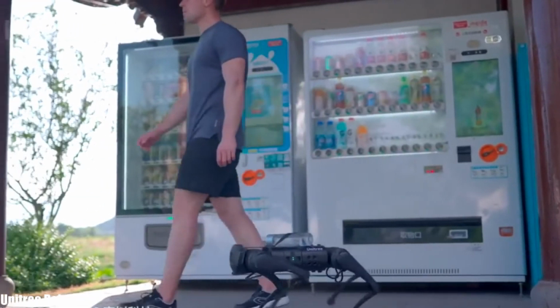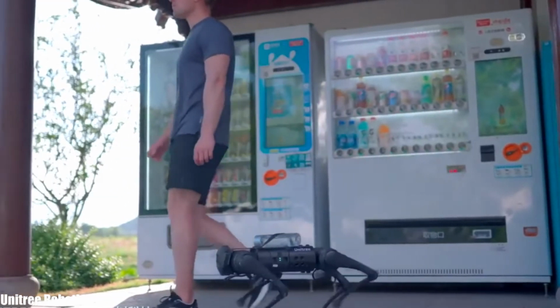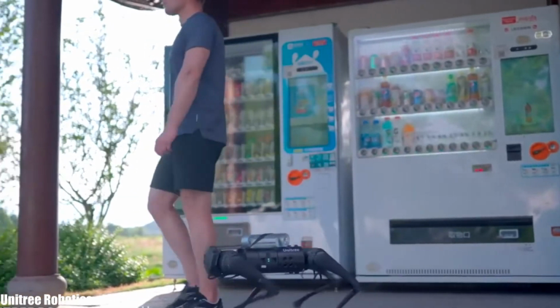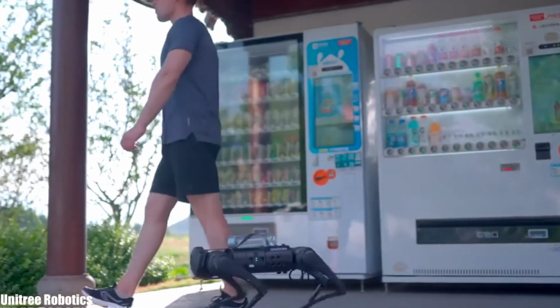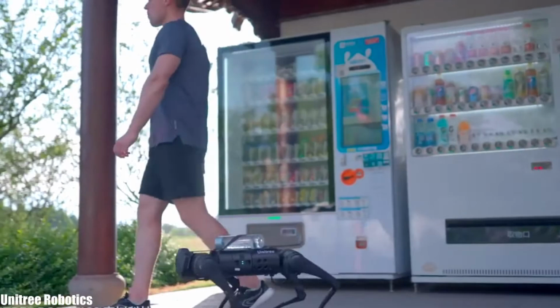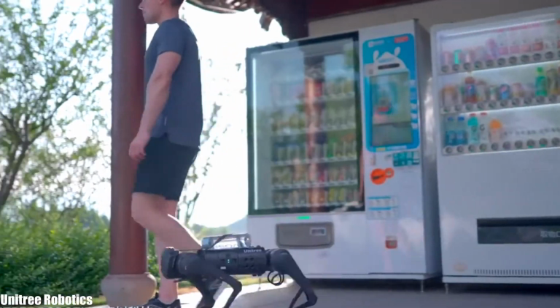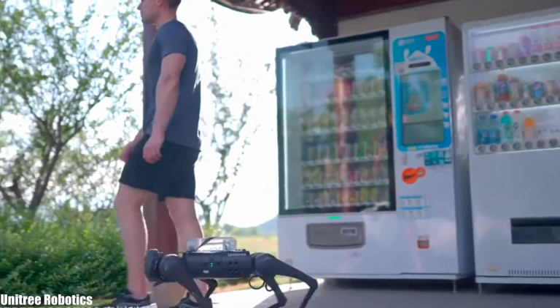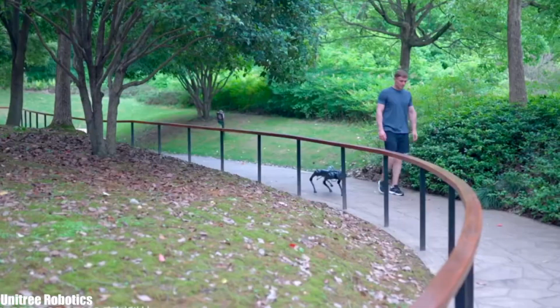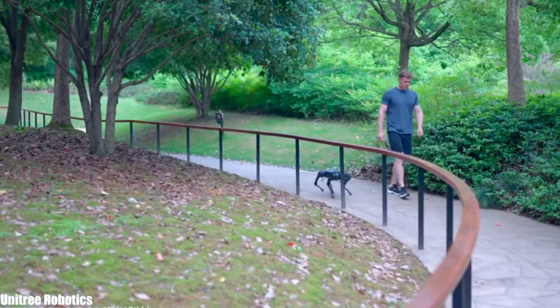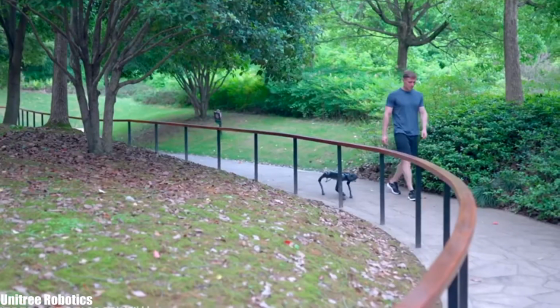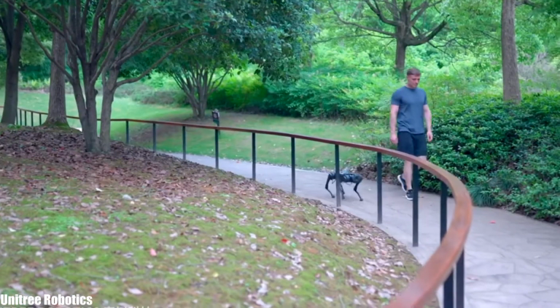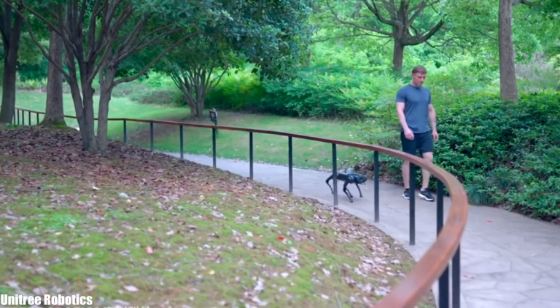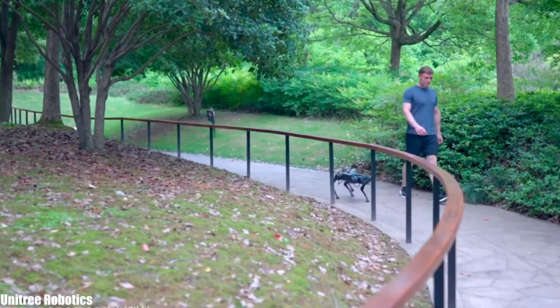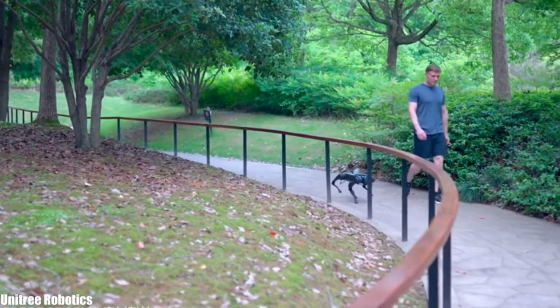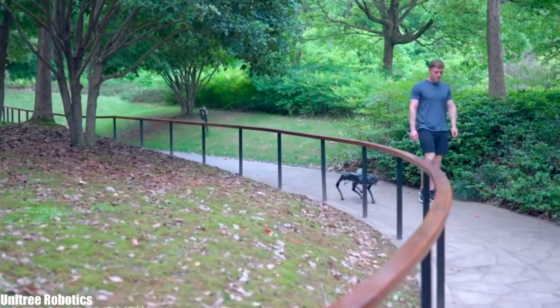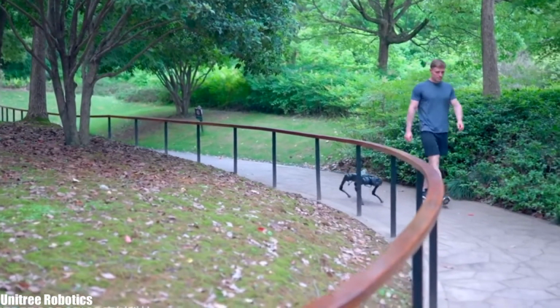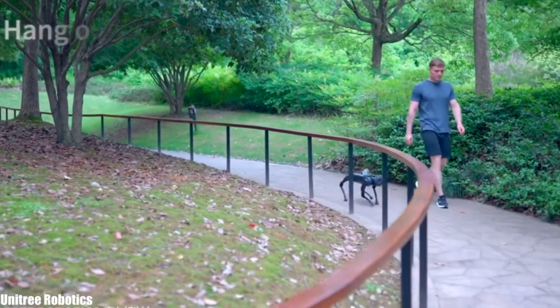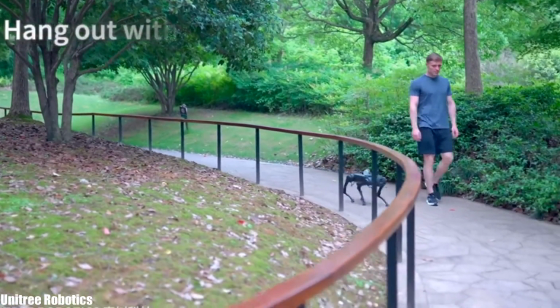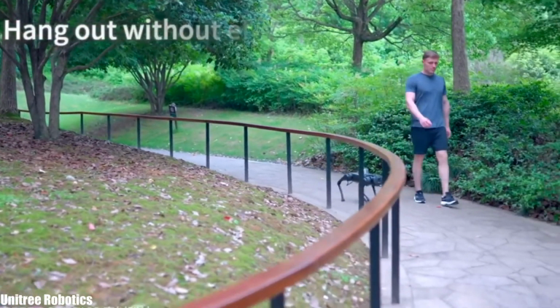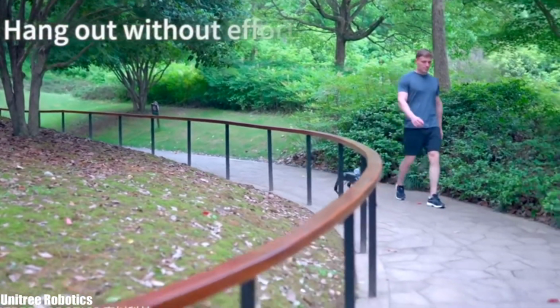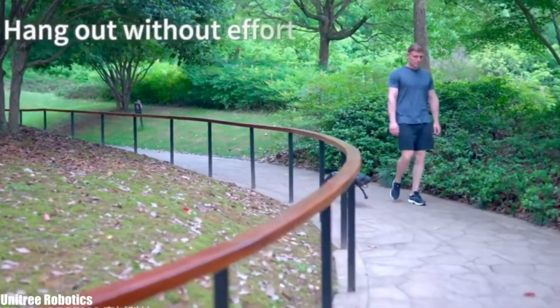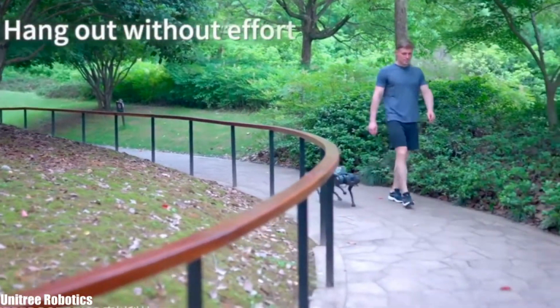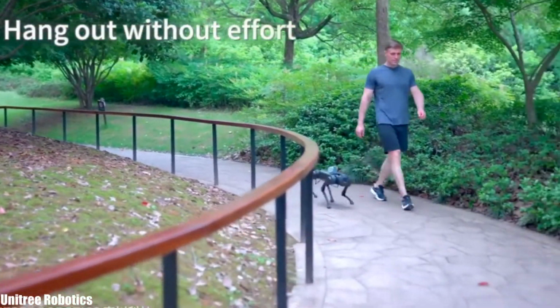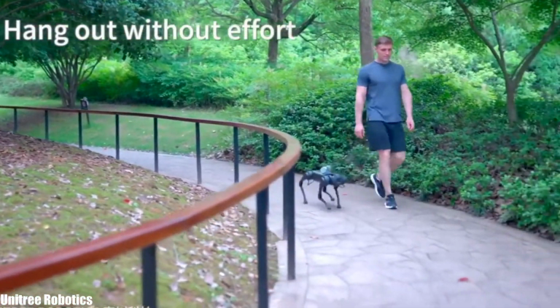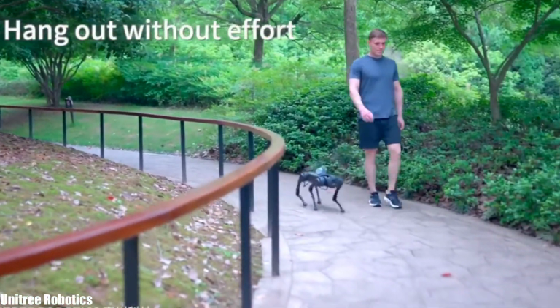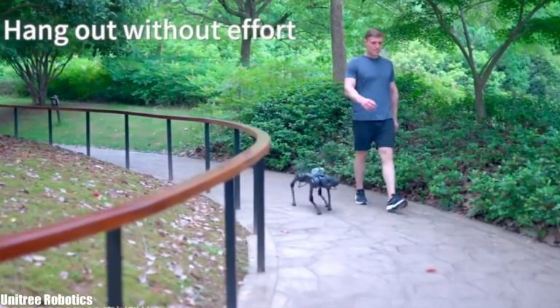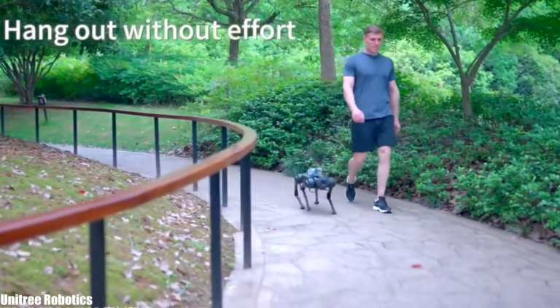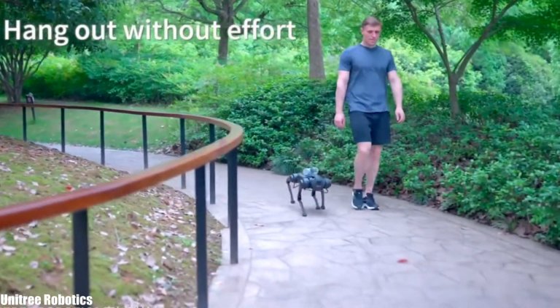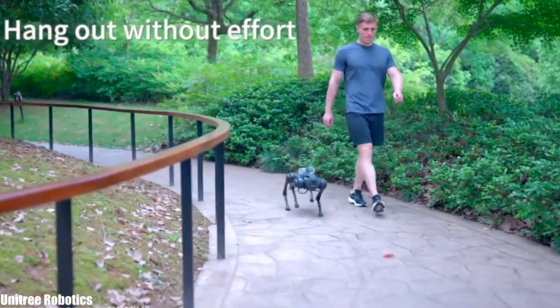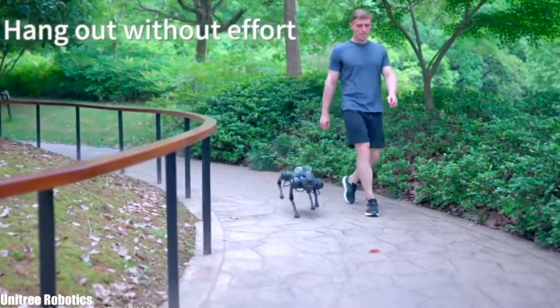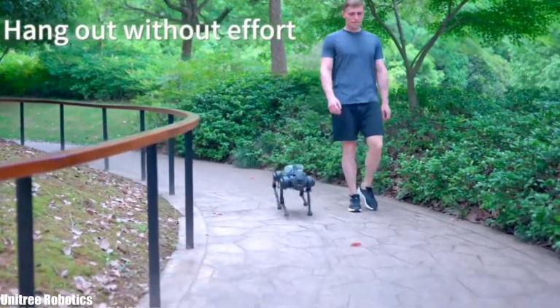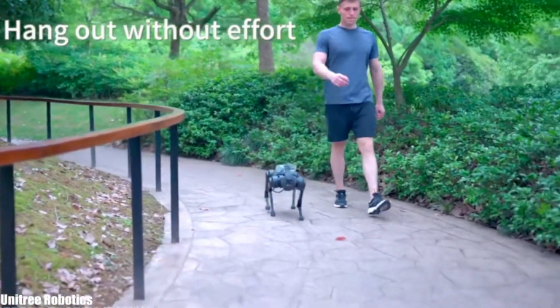It can reach a maximum speed of up to 10 miles per hour and carry a maximum load of up to 11 pounds.